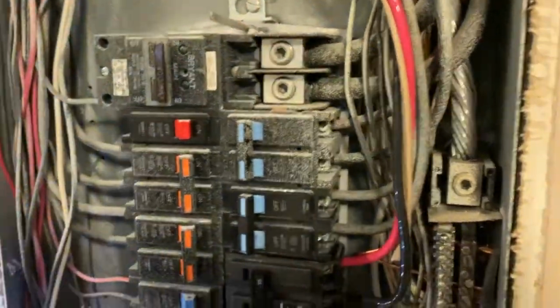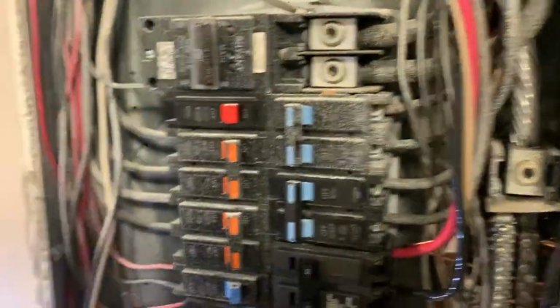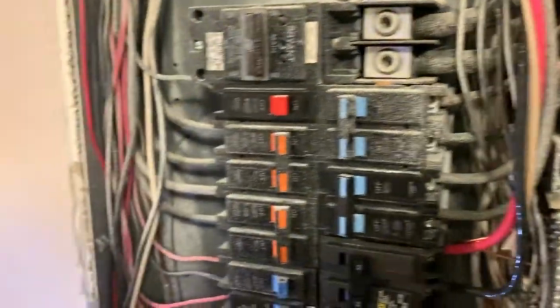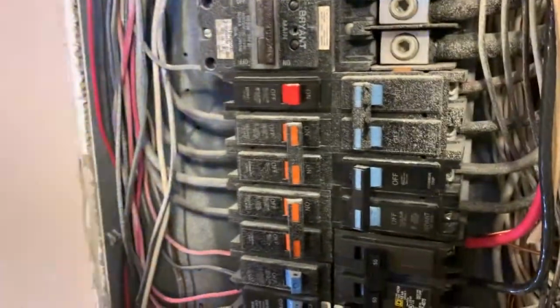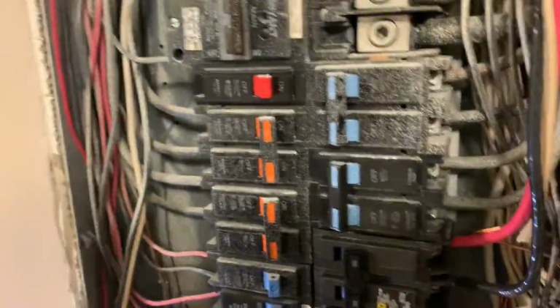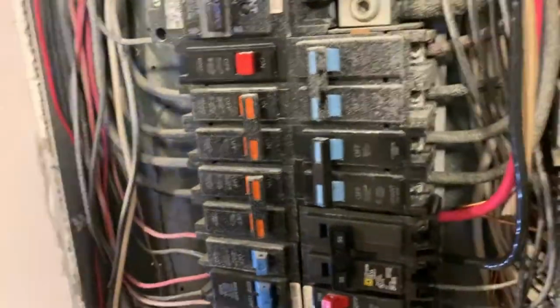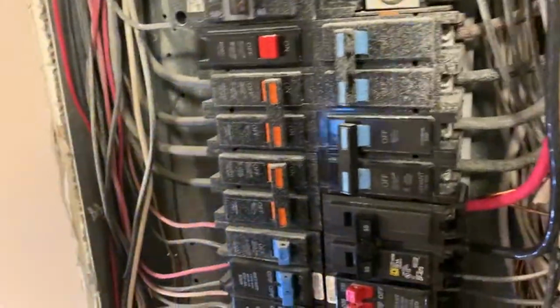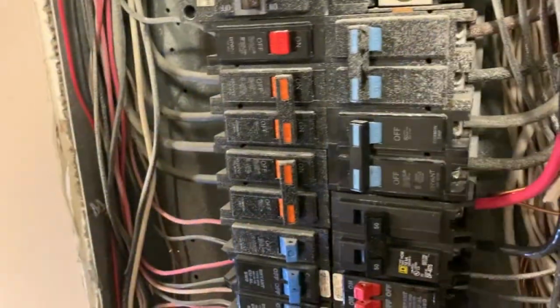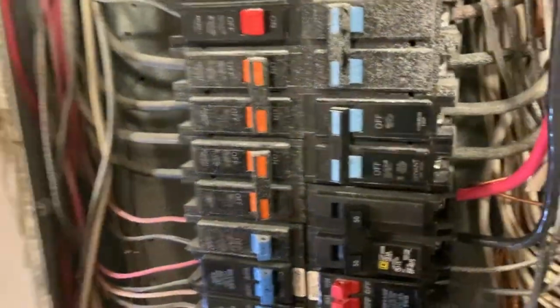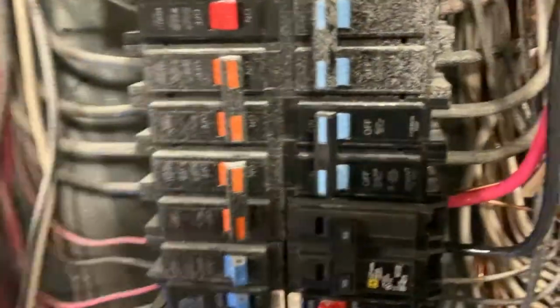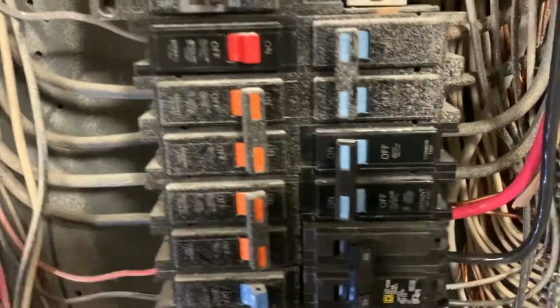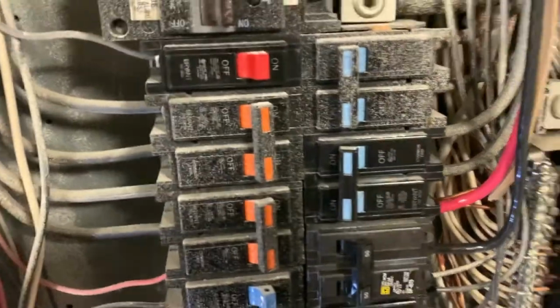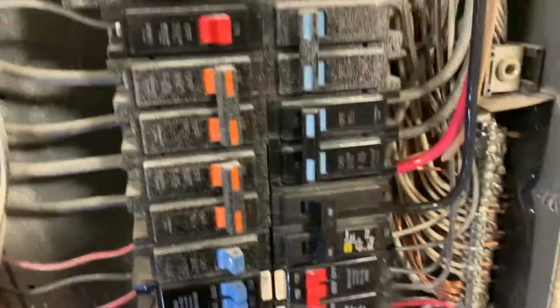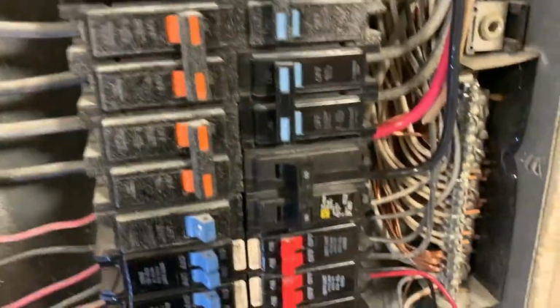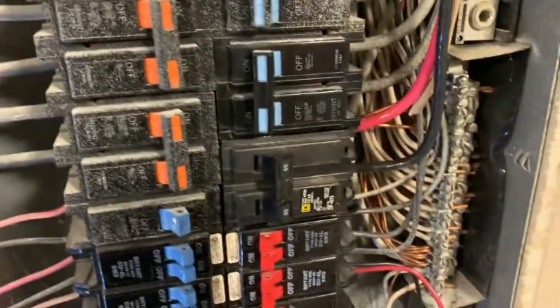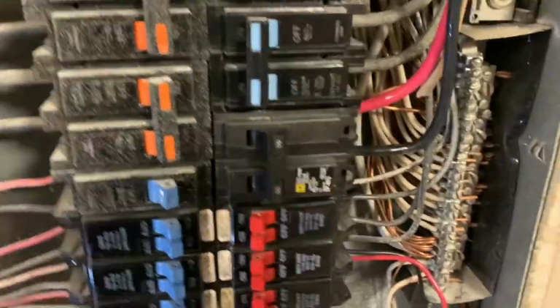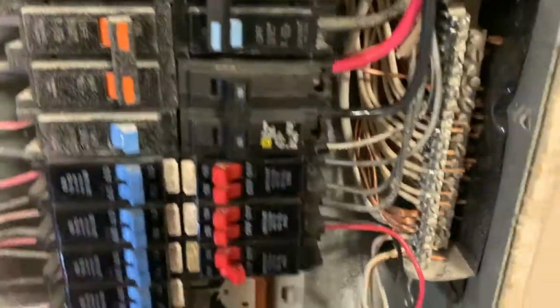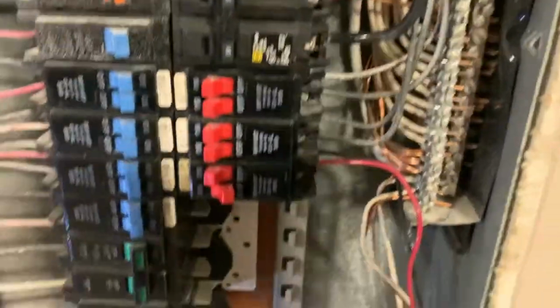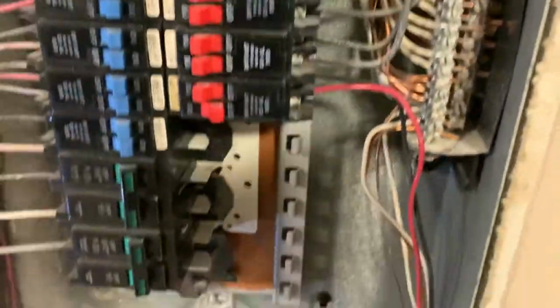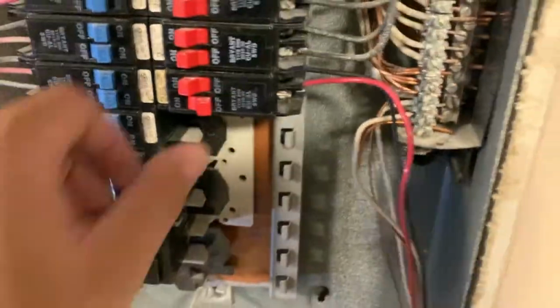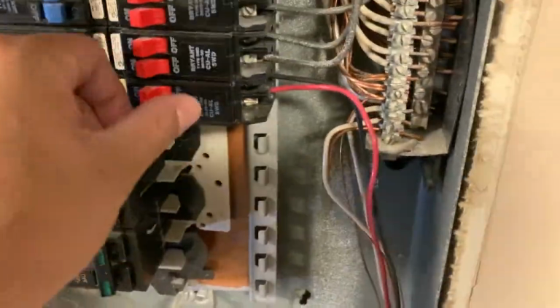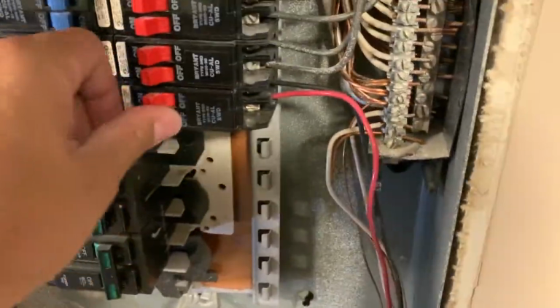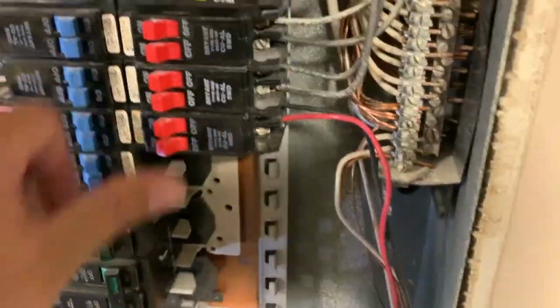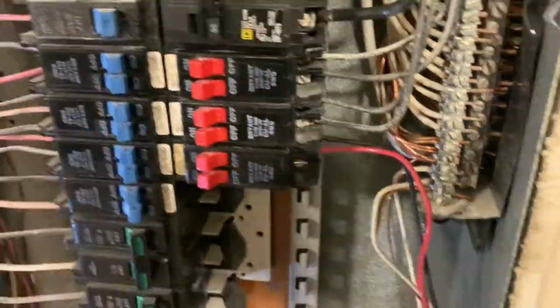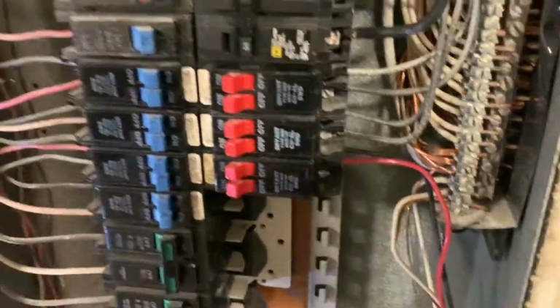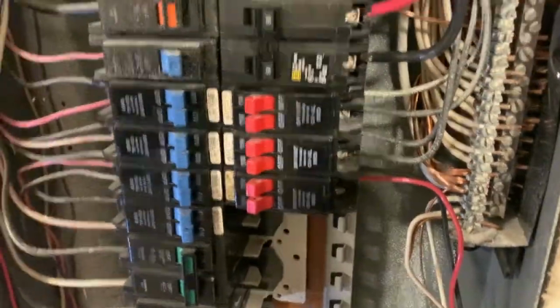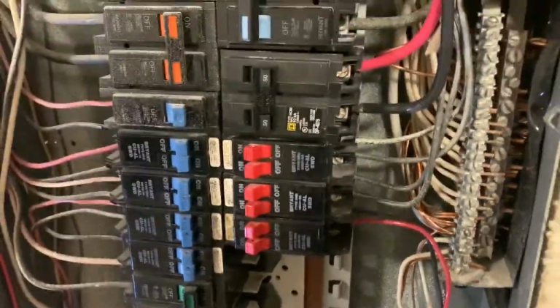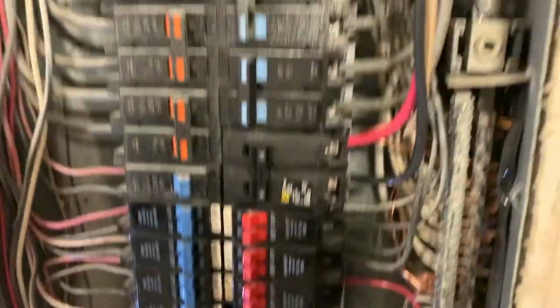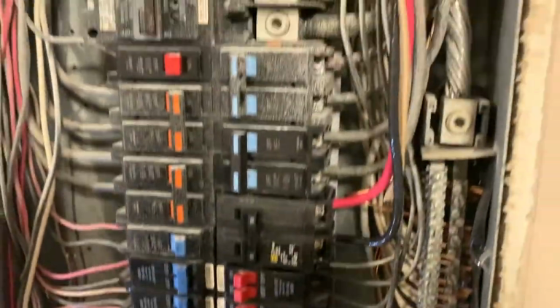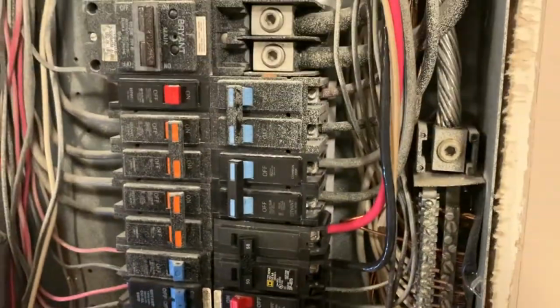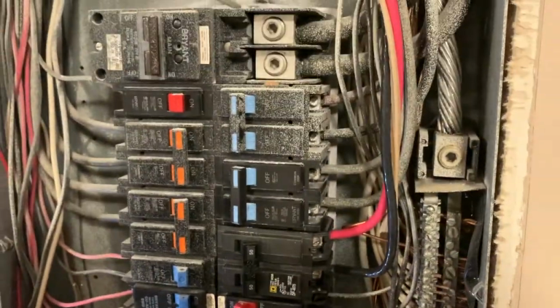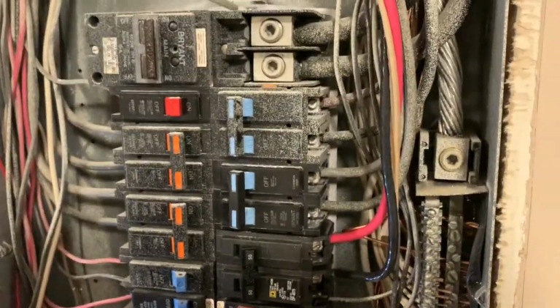I can take my headlamp off. Everything looks like it's in order.